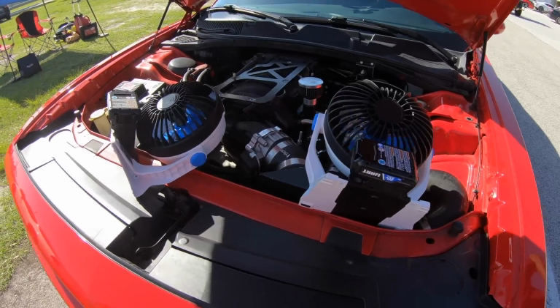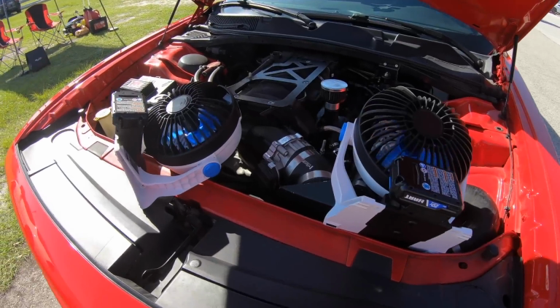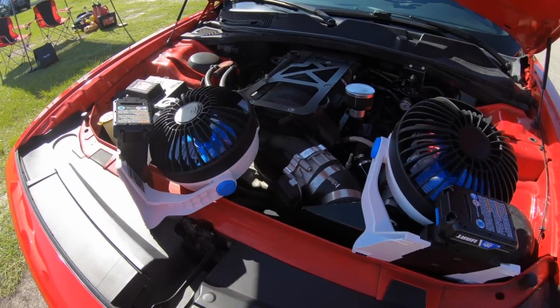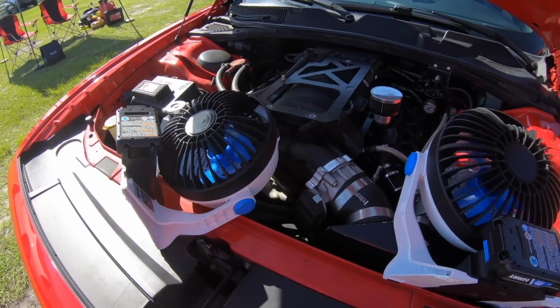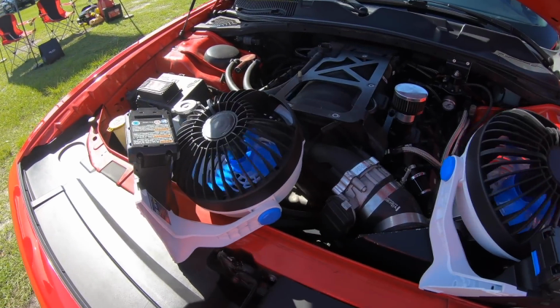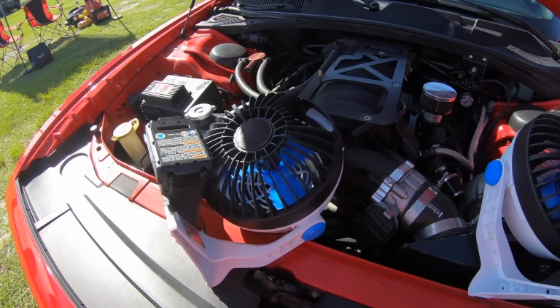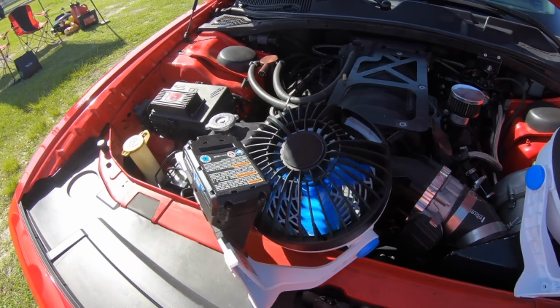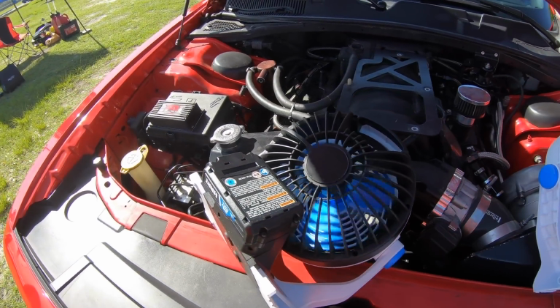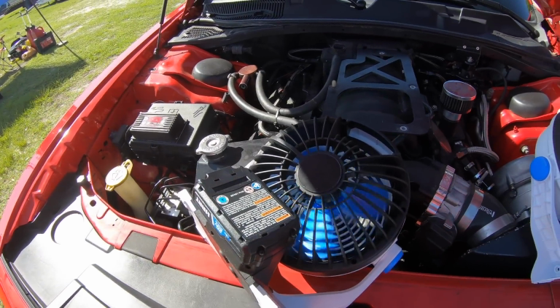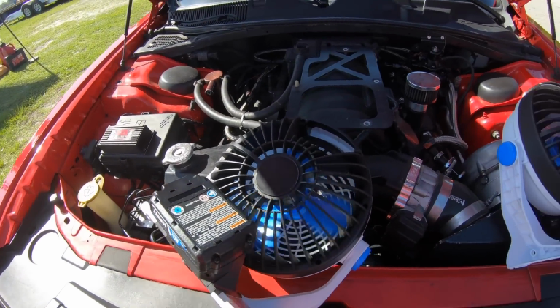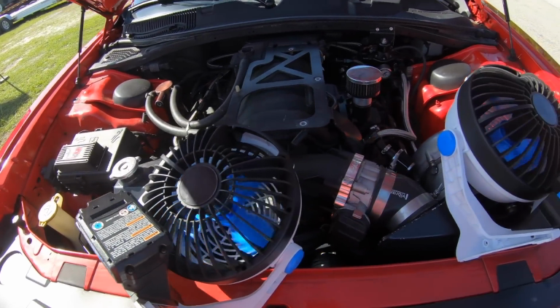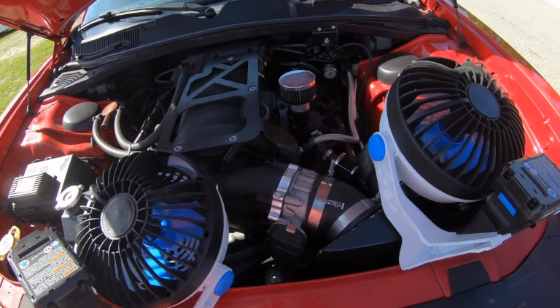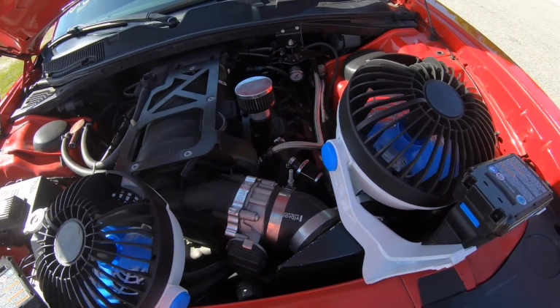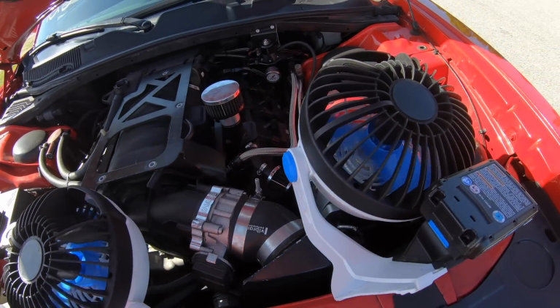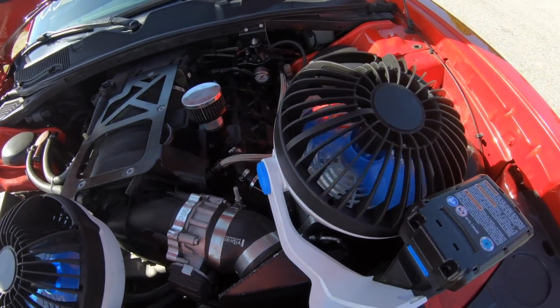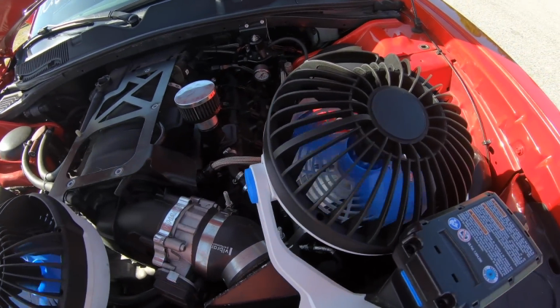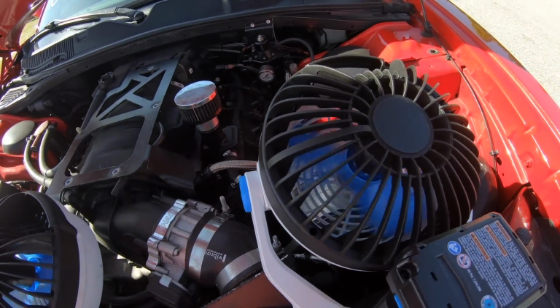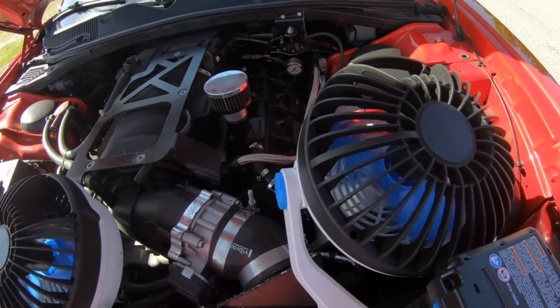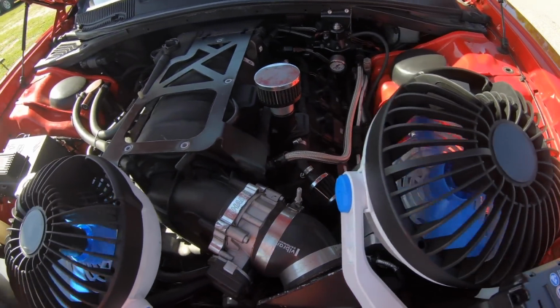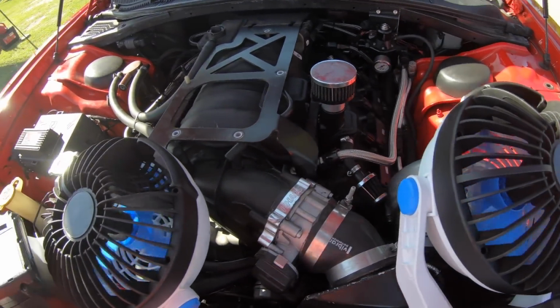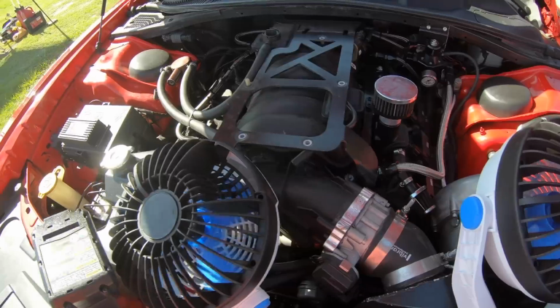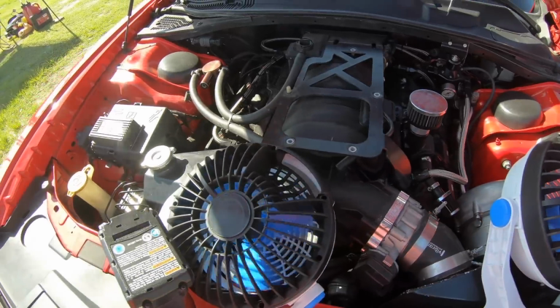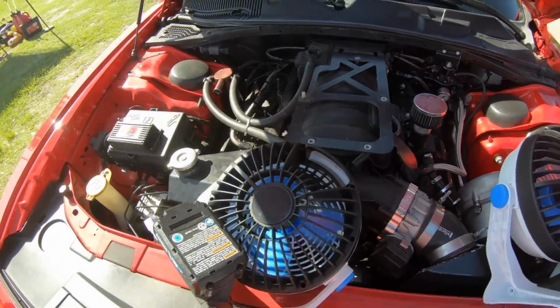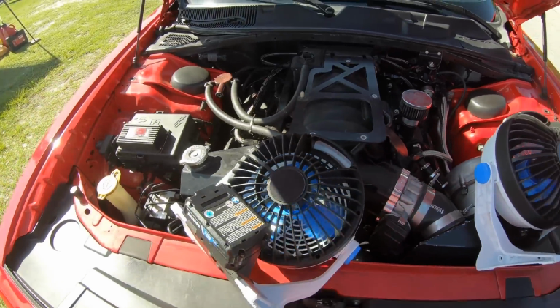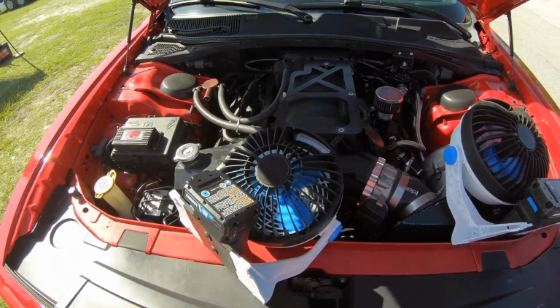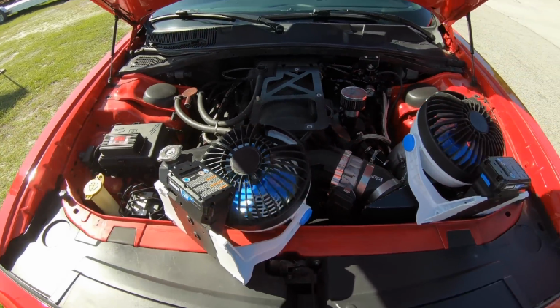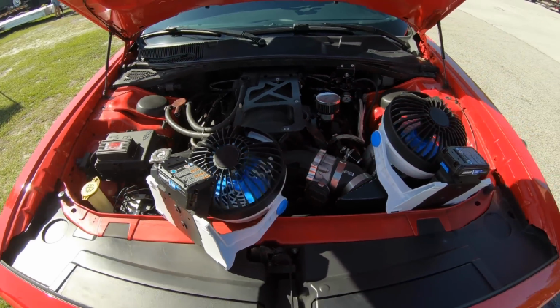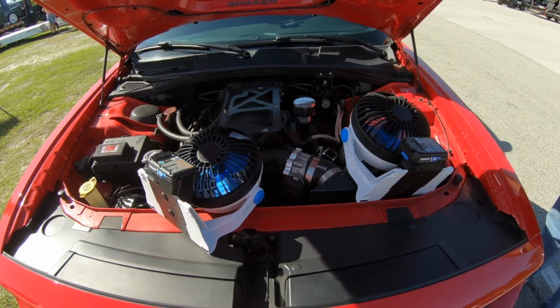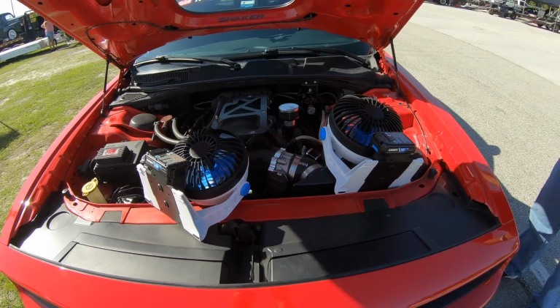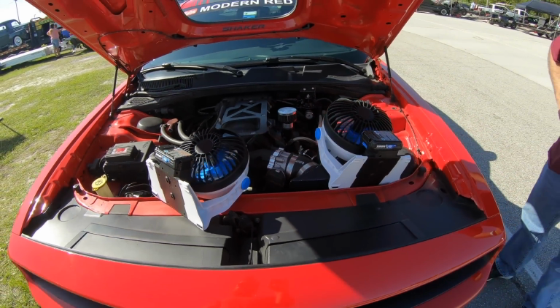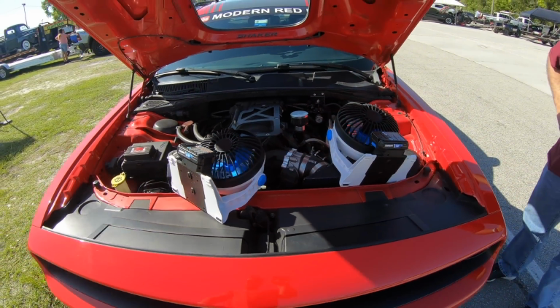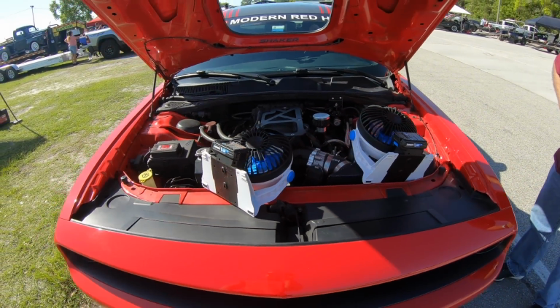What is this contraption? It's got some fans blowing on the pro charger and everything.